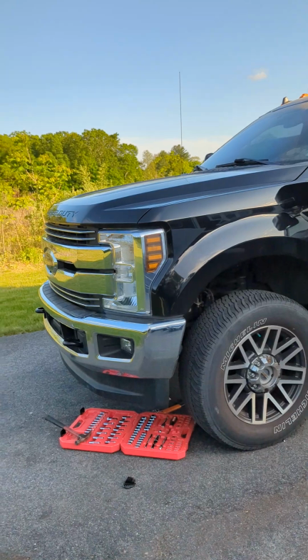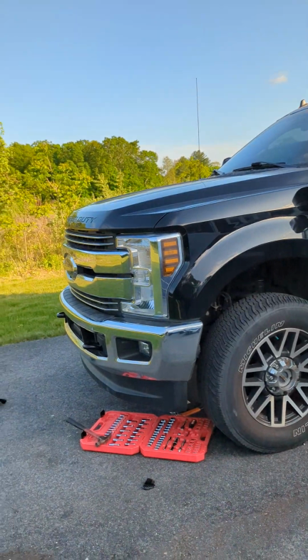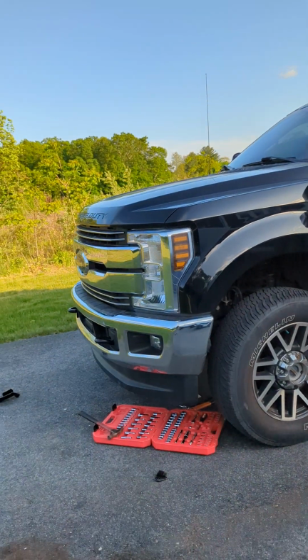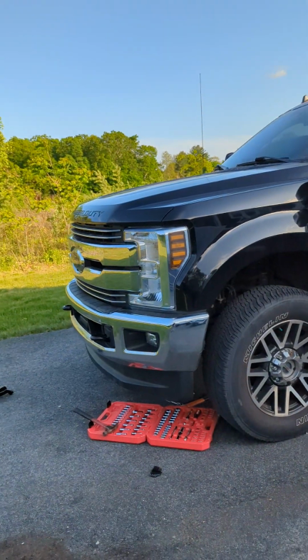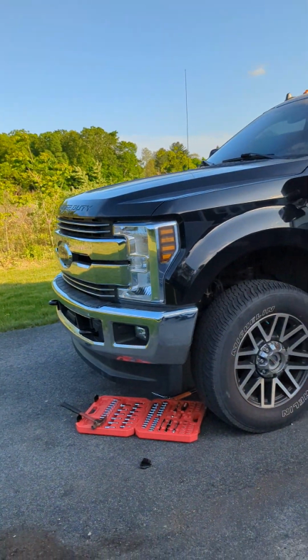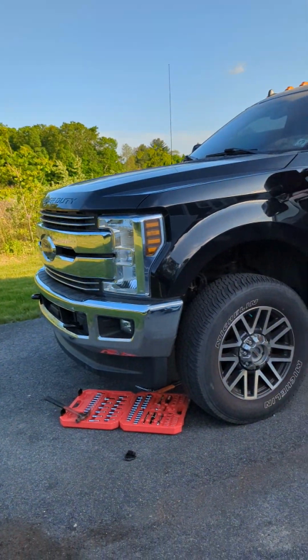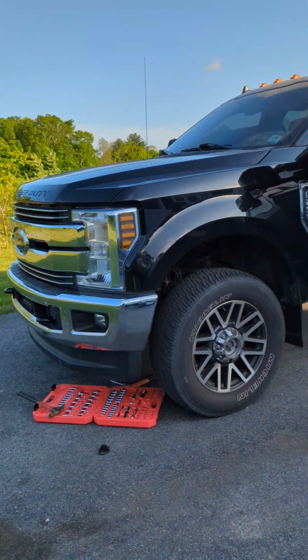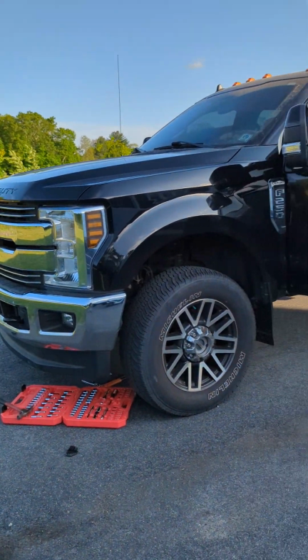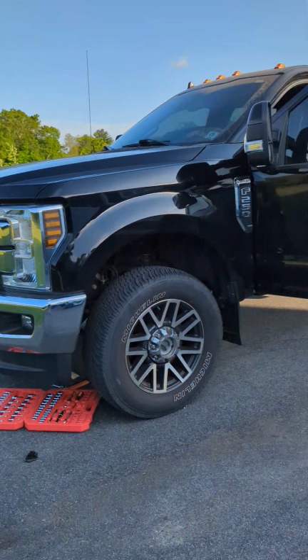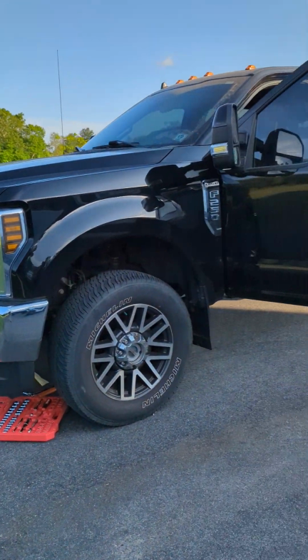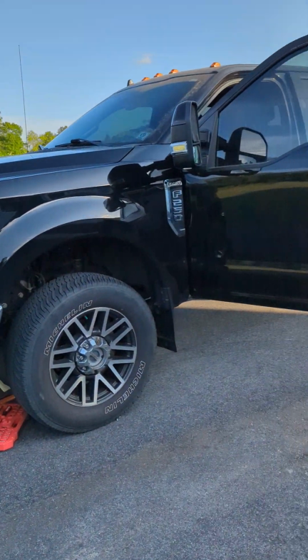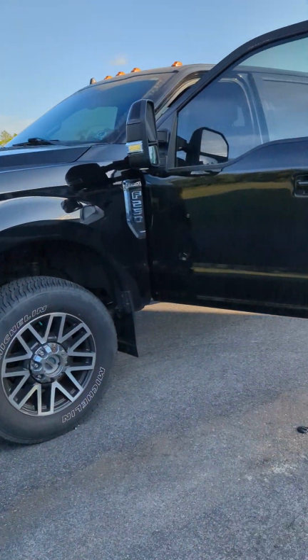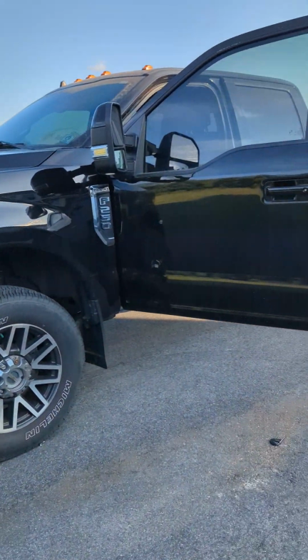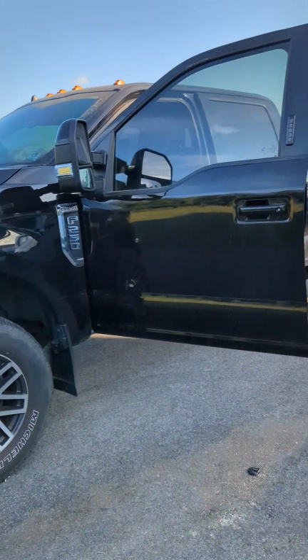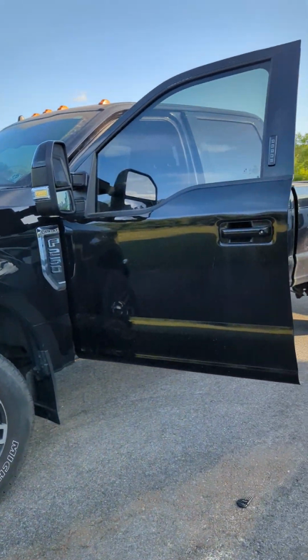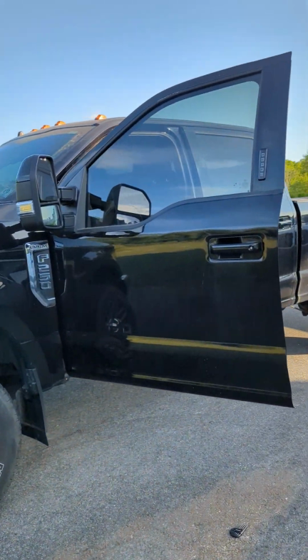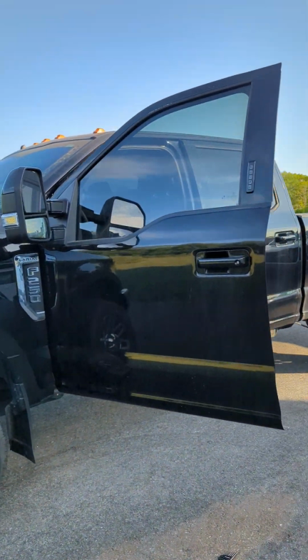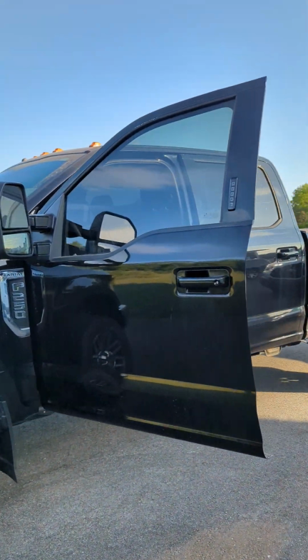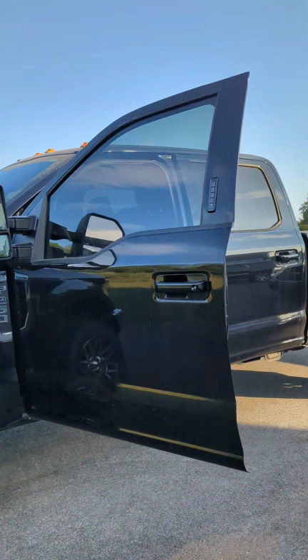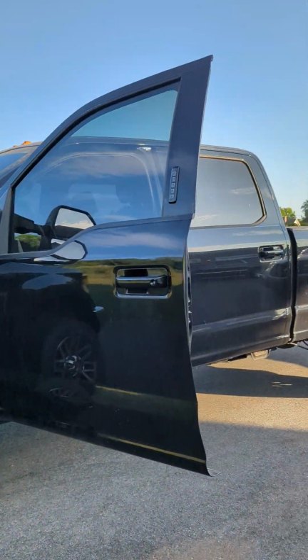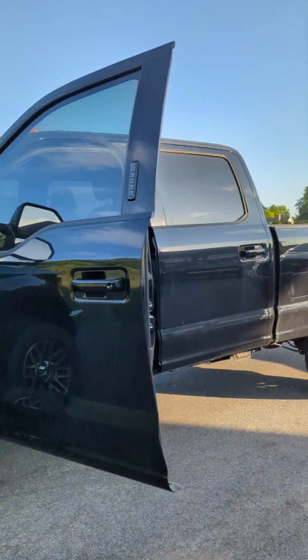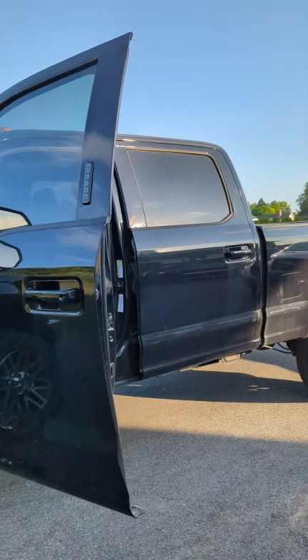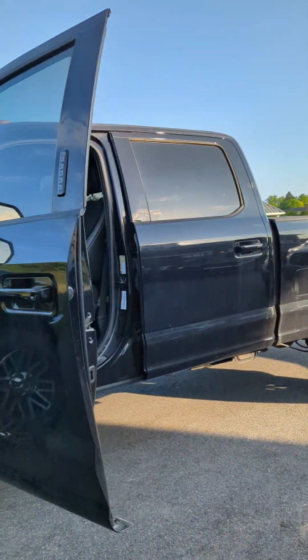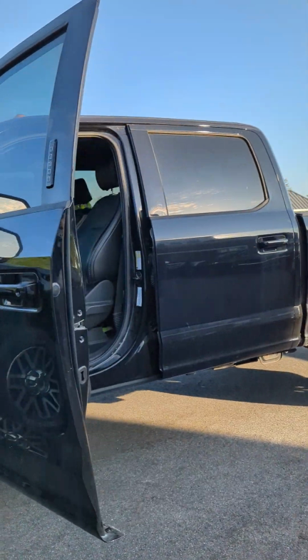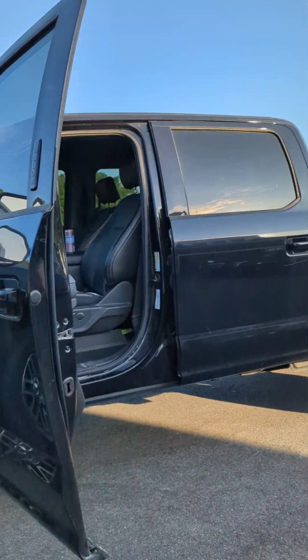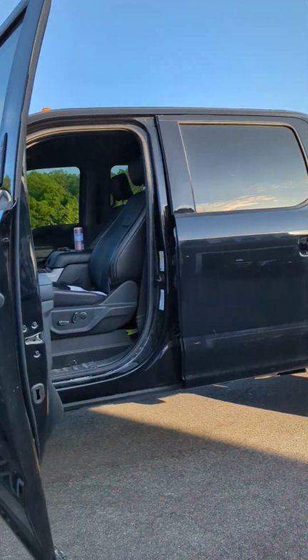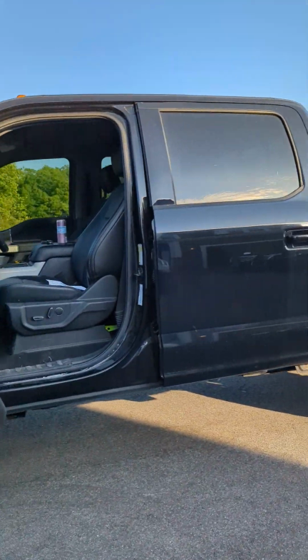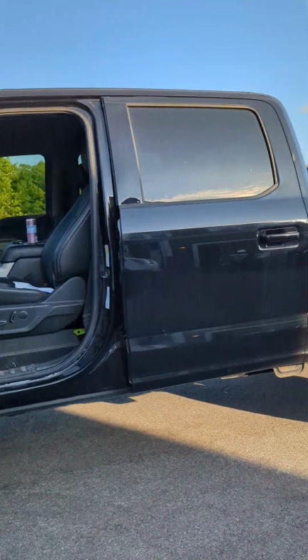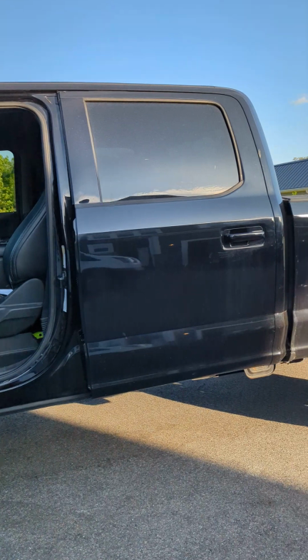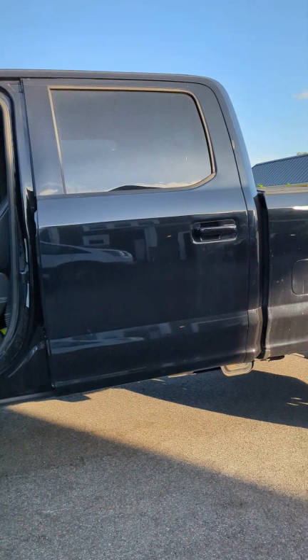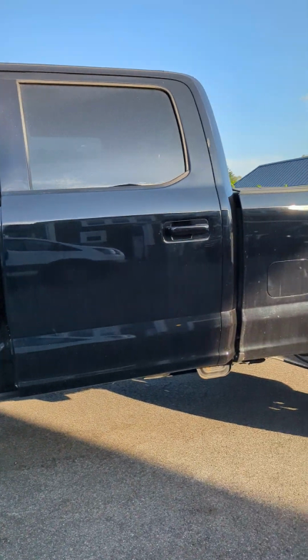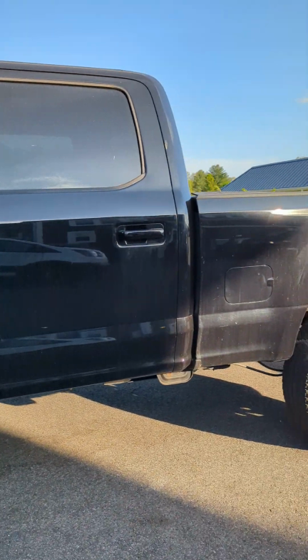Hello guys, today we're working on a 2019 Ford F-250.